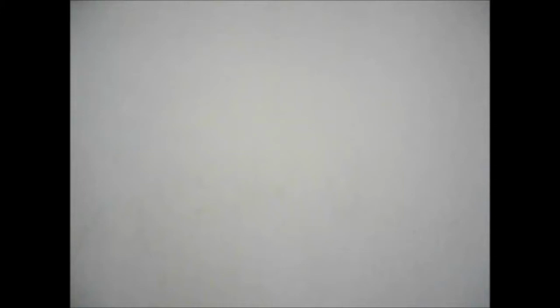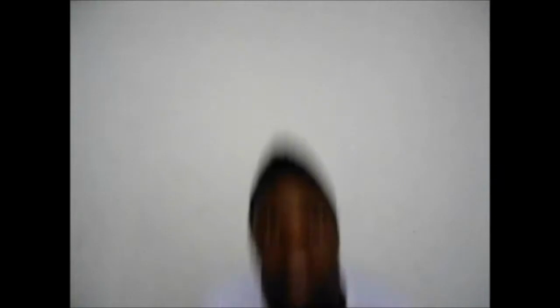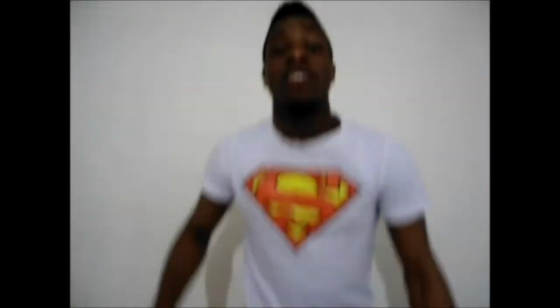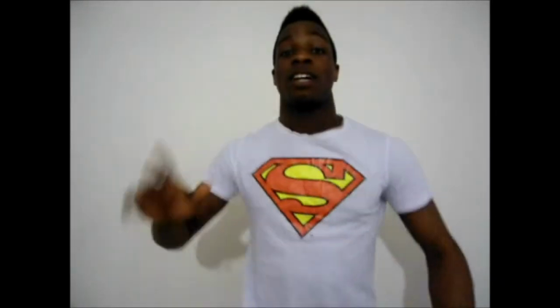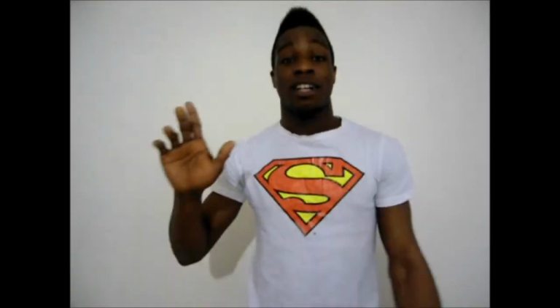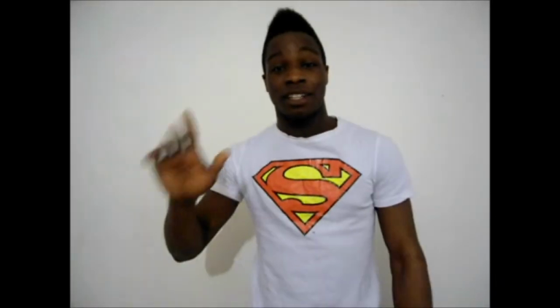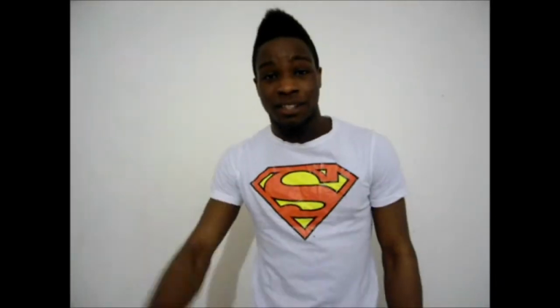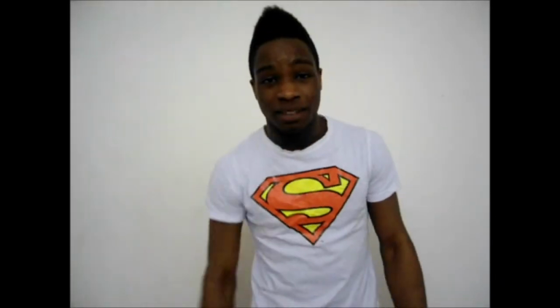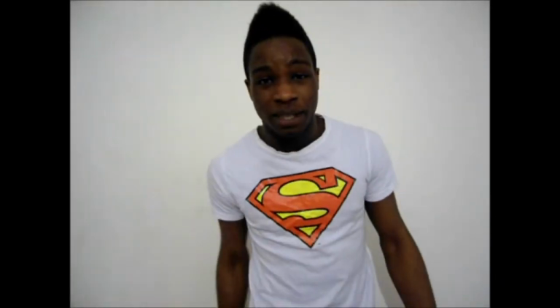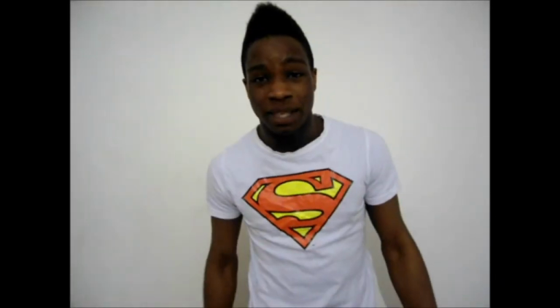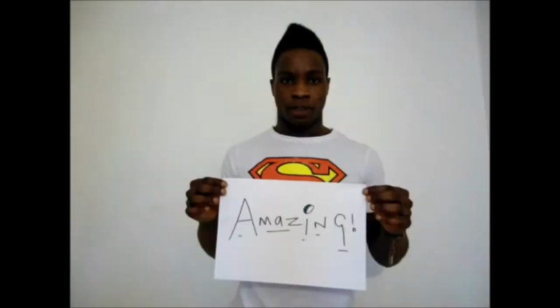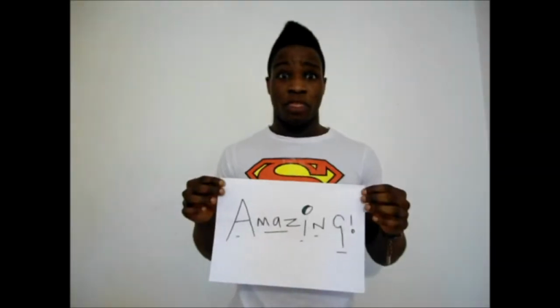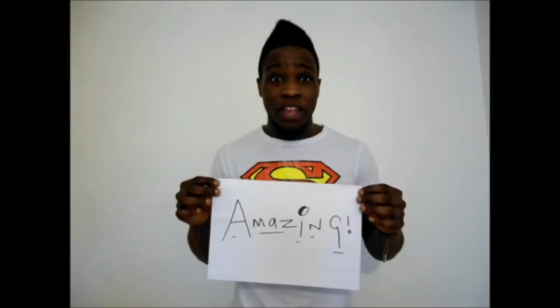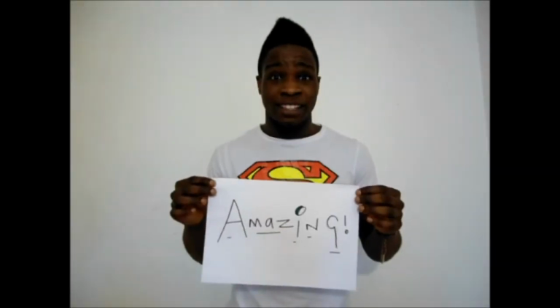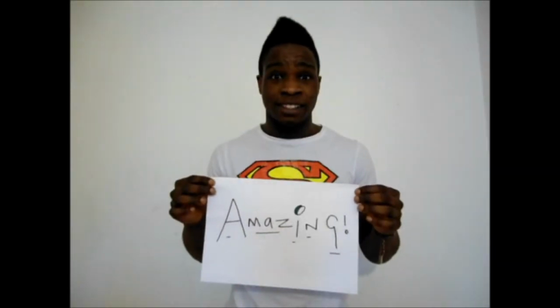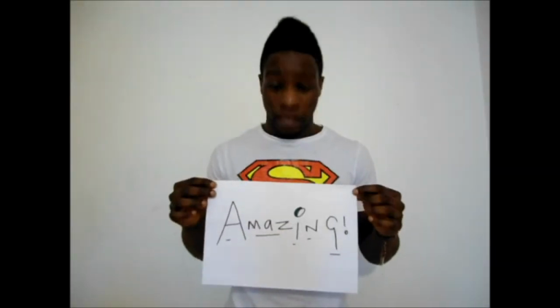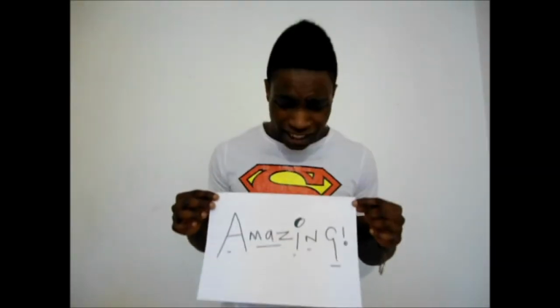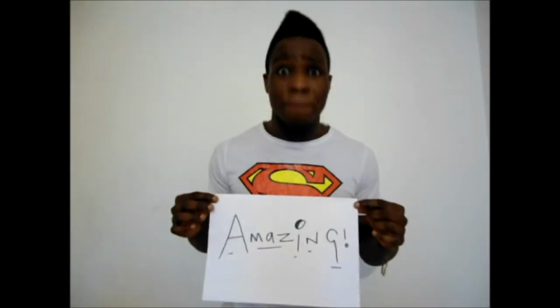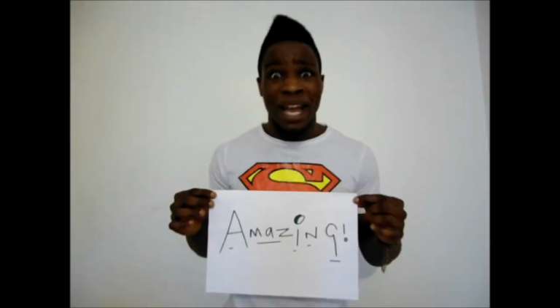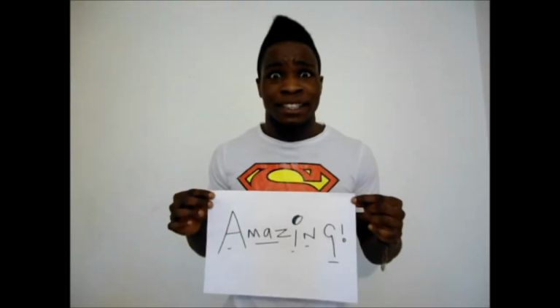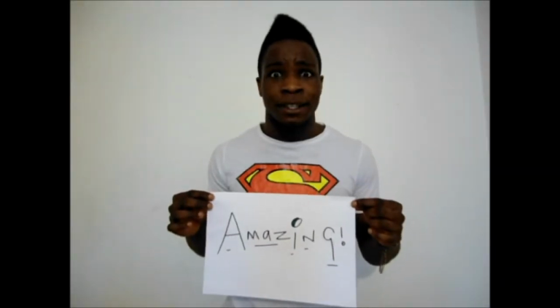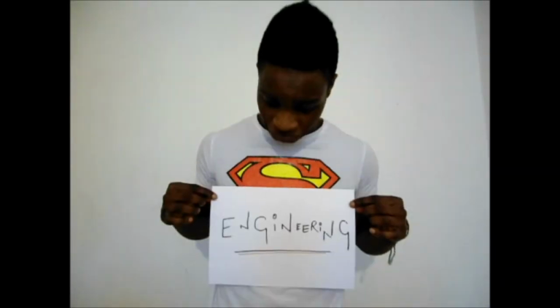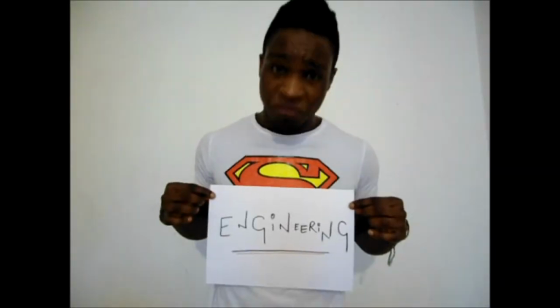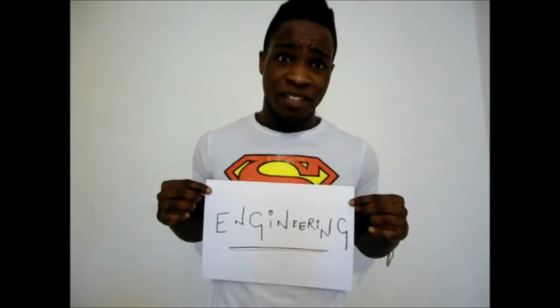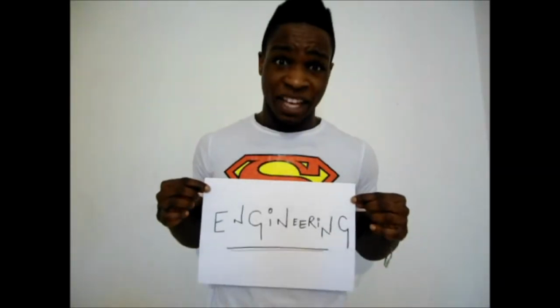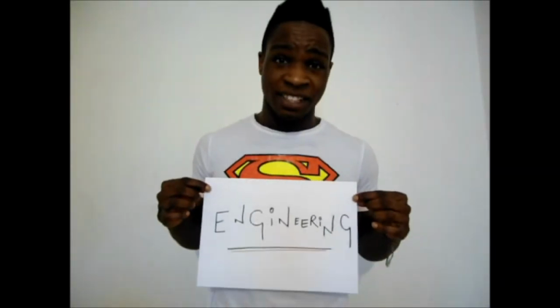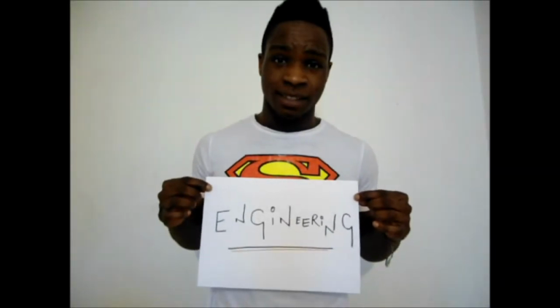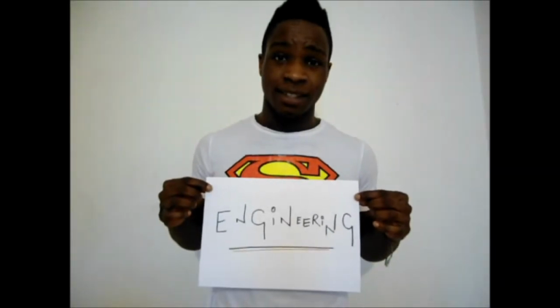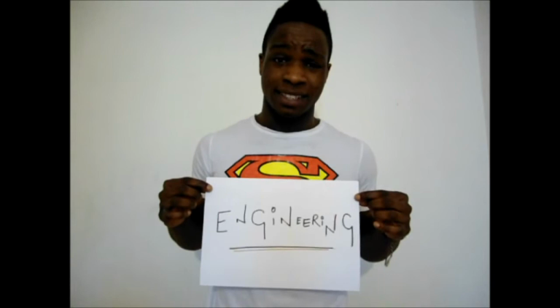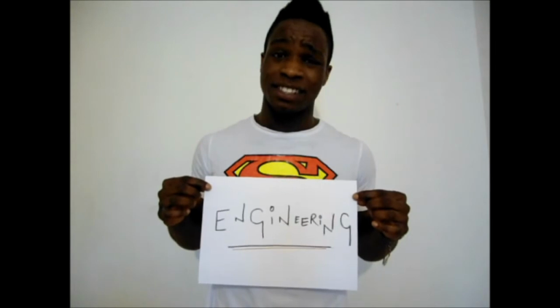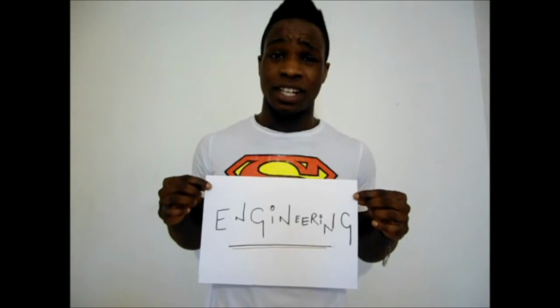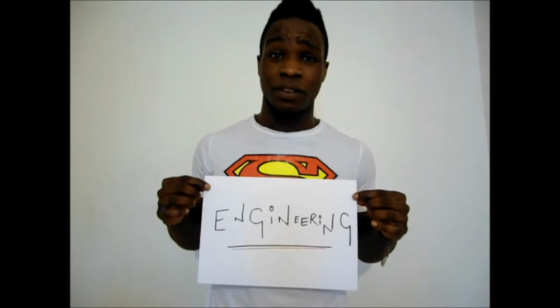Hi guys, I'm Timmy. This is amazing. This is engineering.